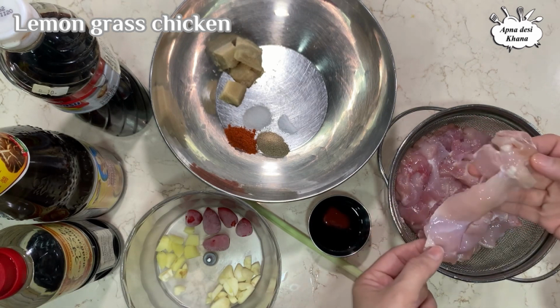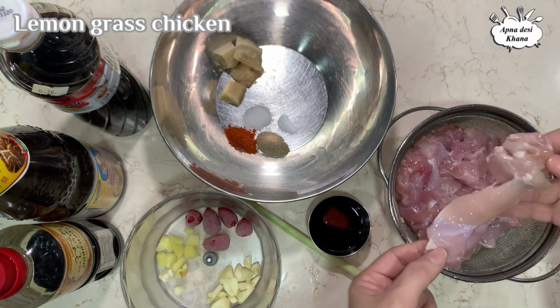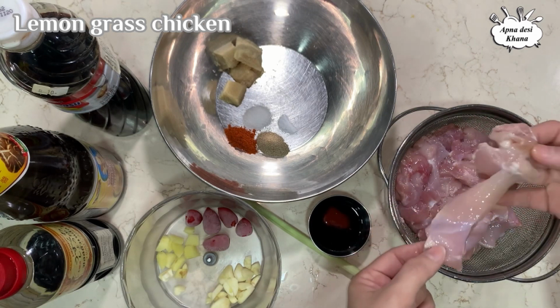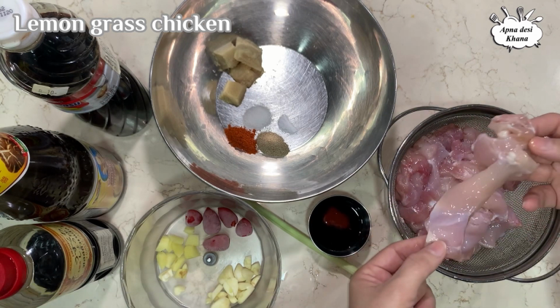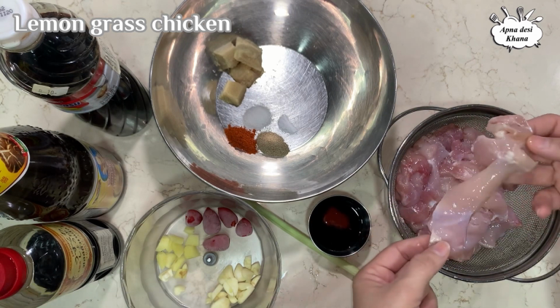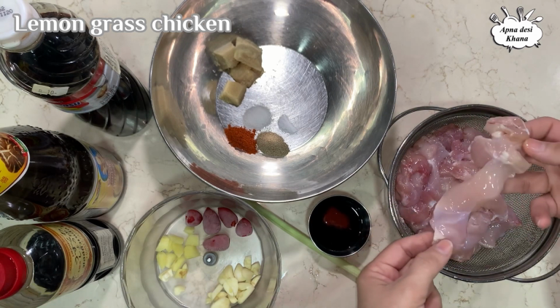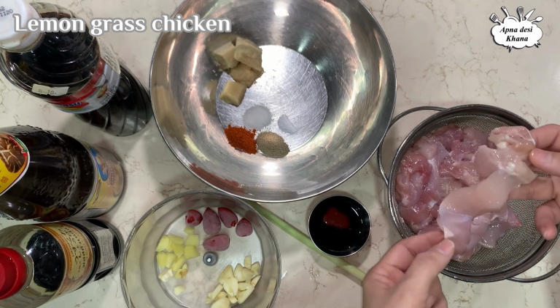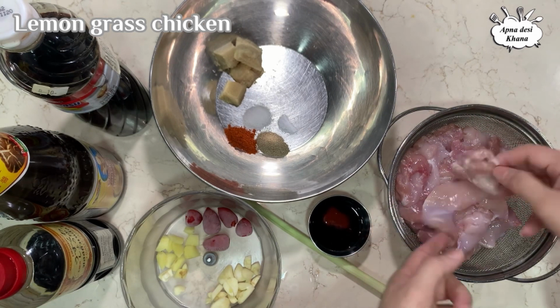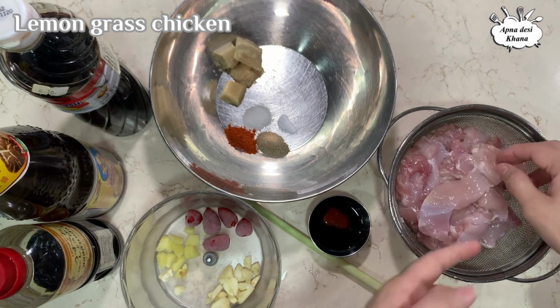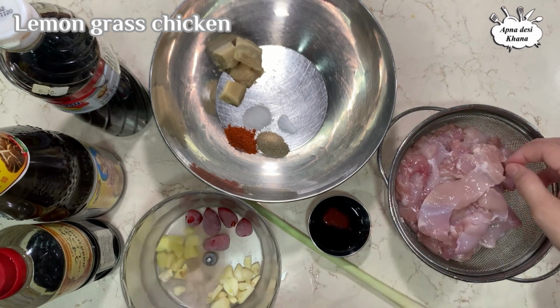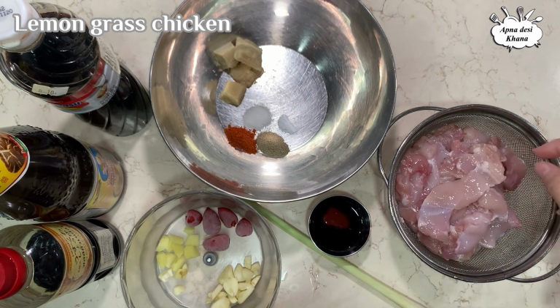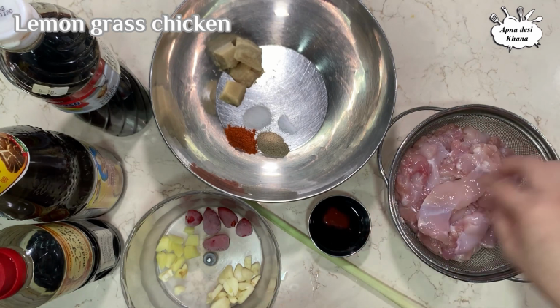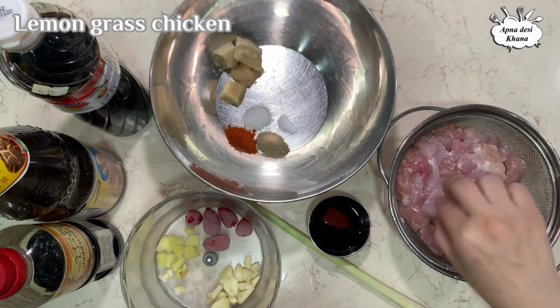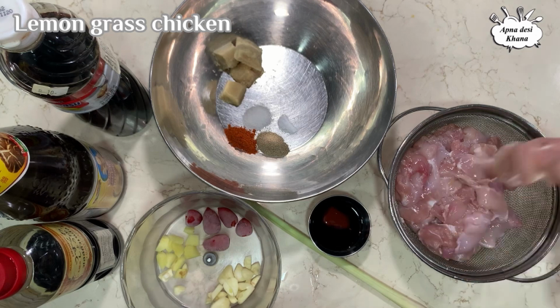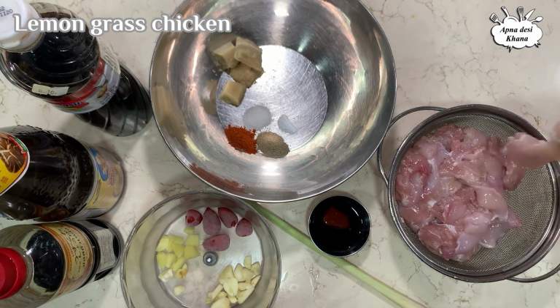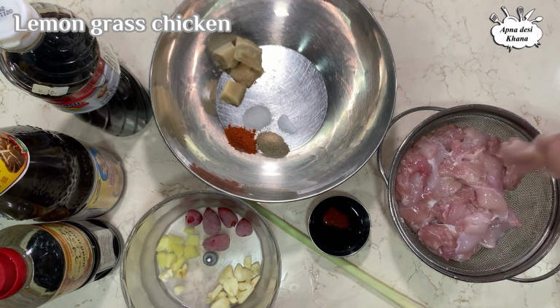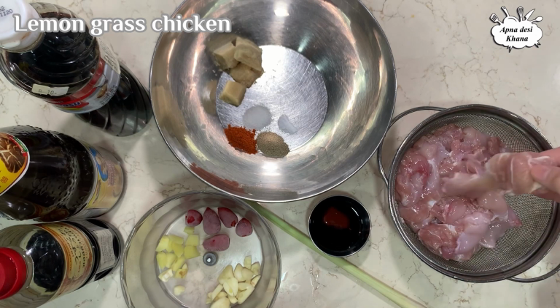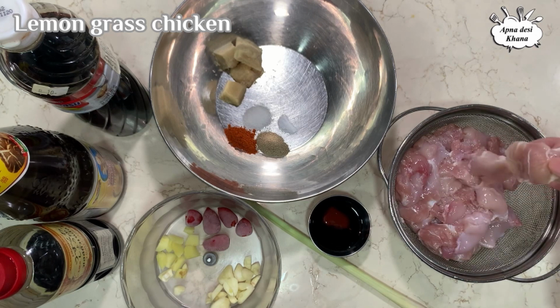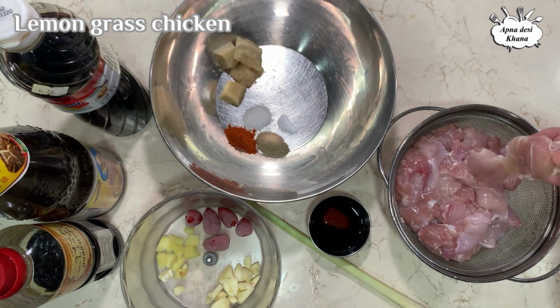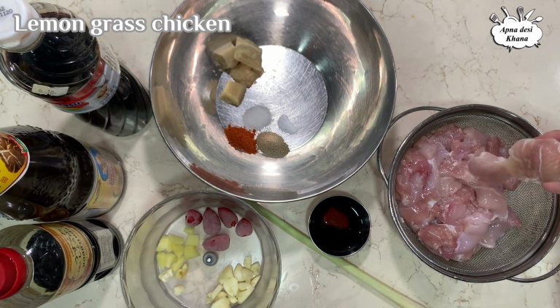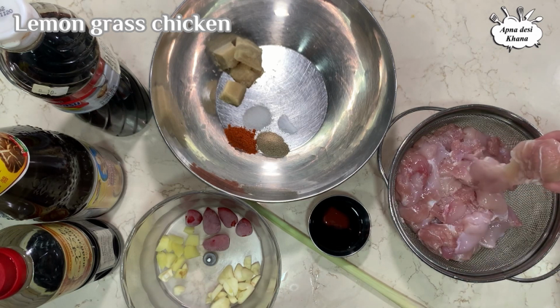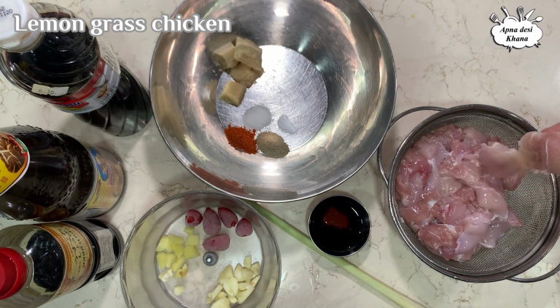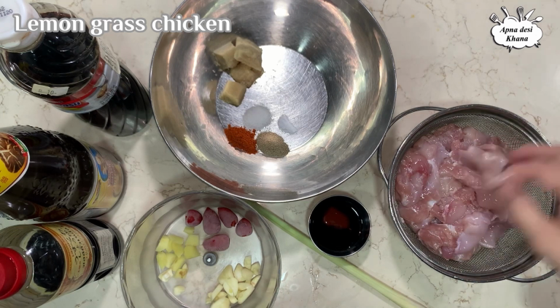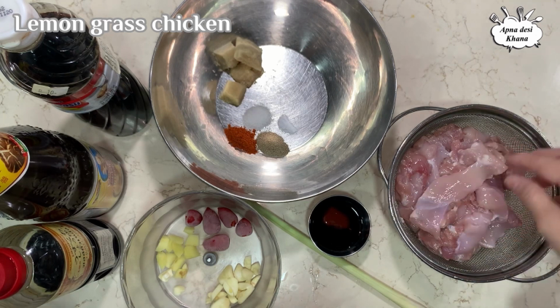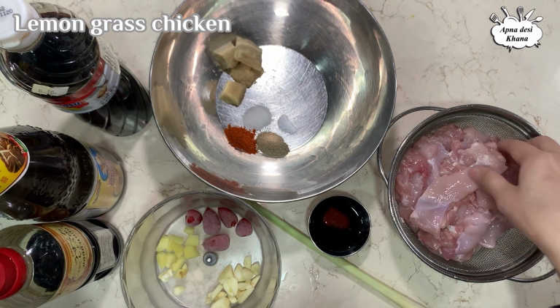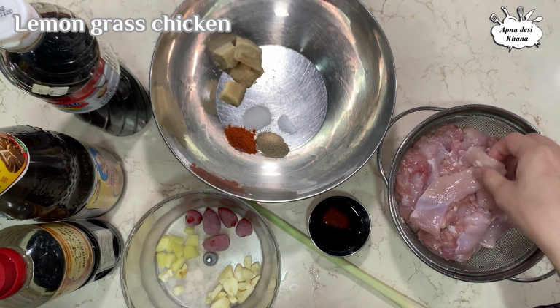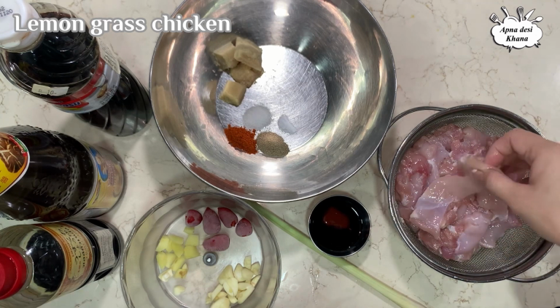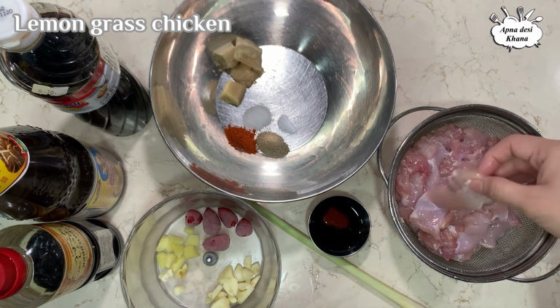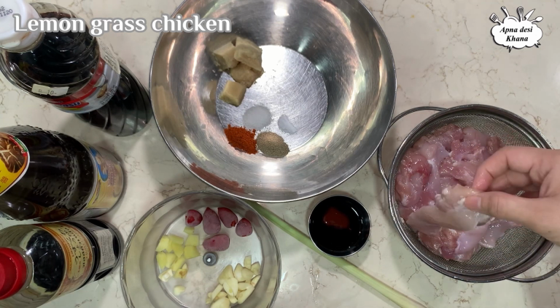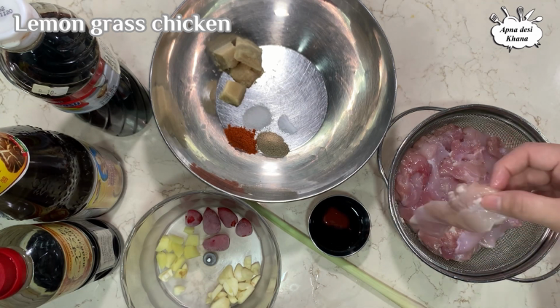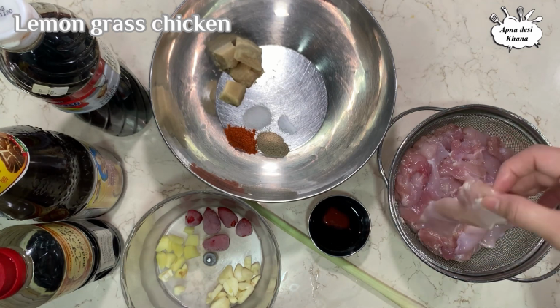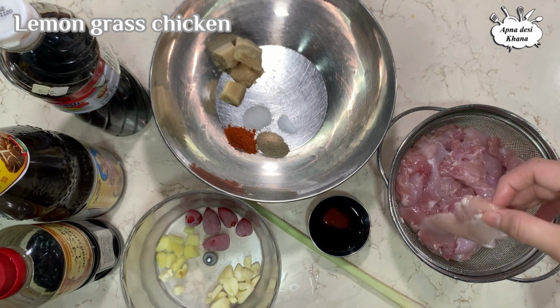Now we need to make it boneless. You can also use bone-in pieces, but I have taken boneless chicken for the skewers.